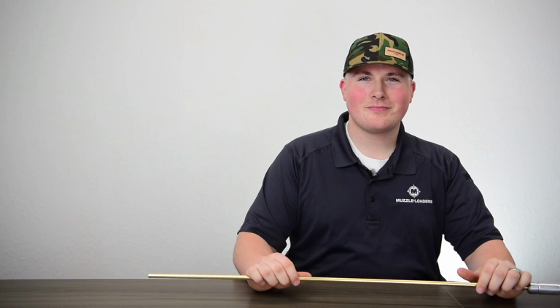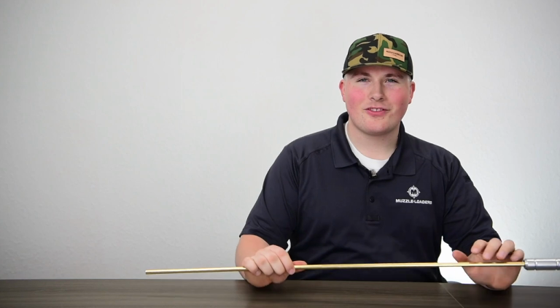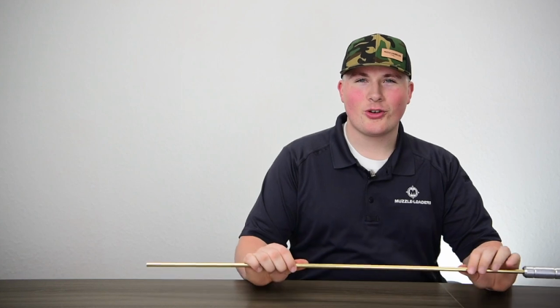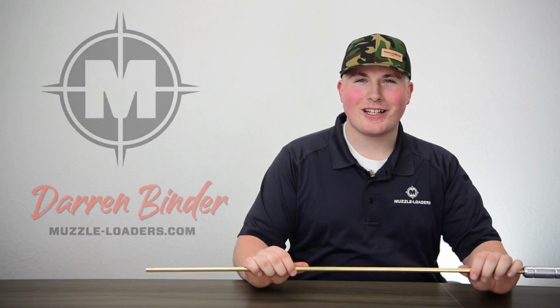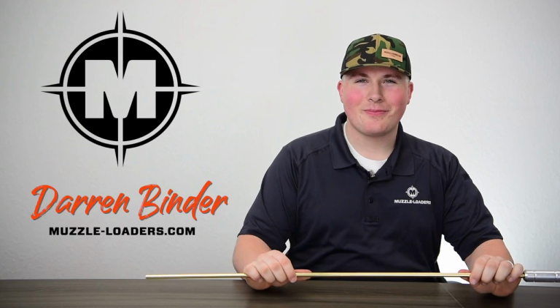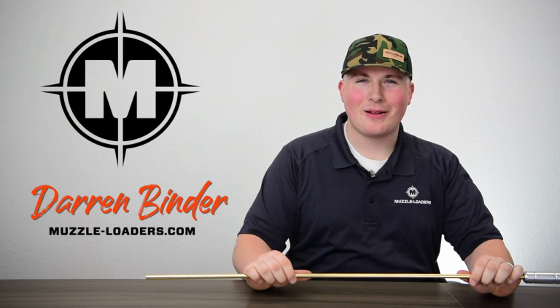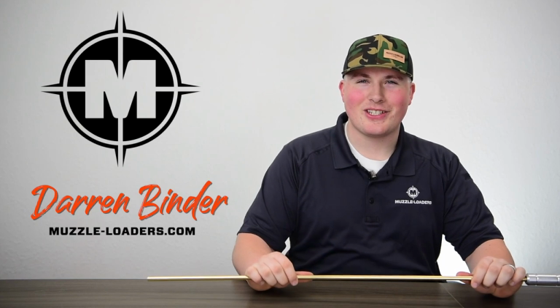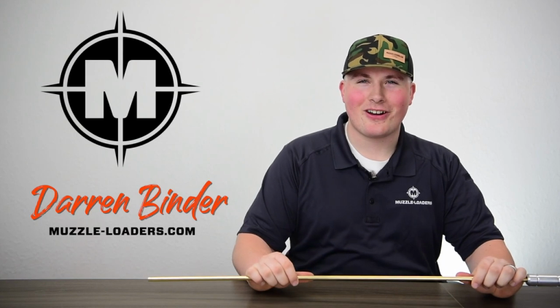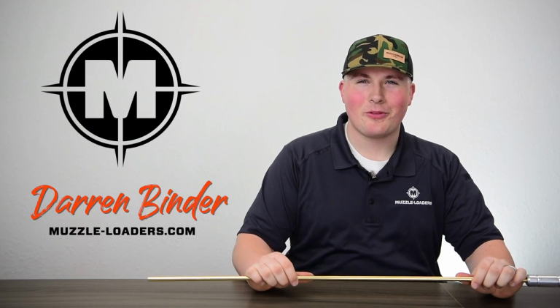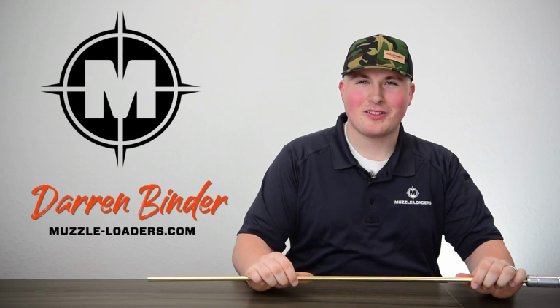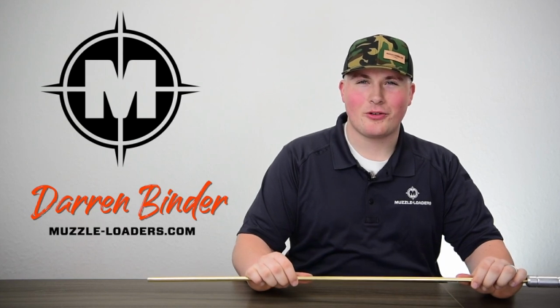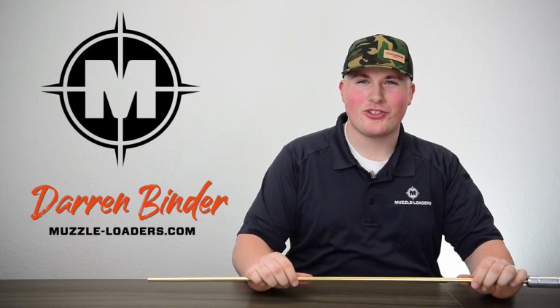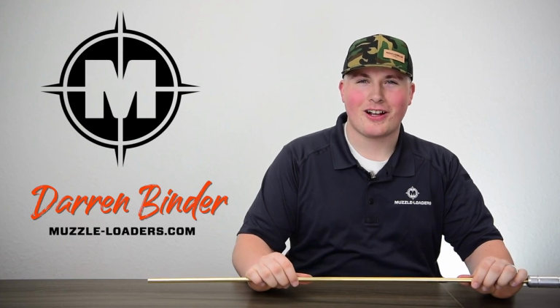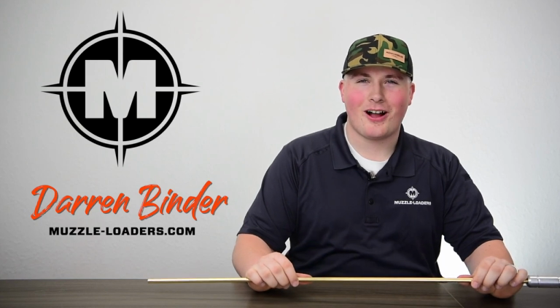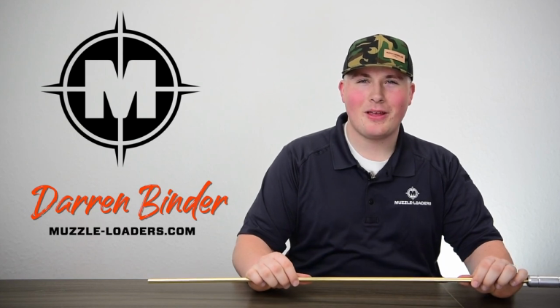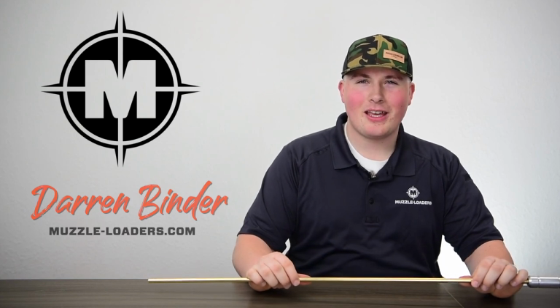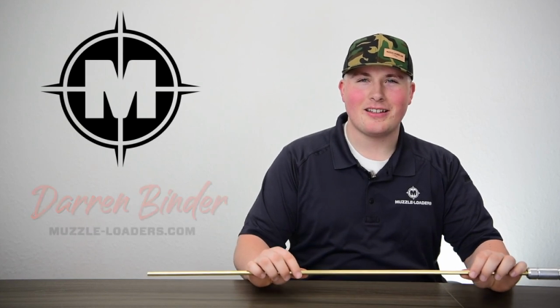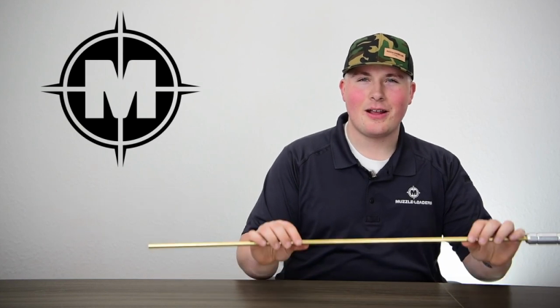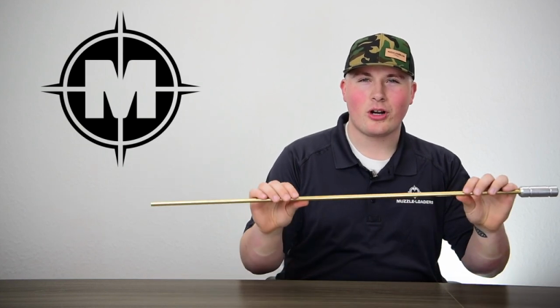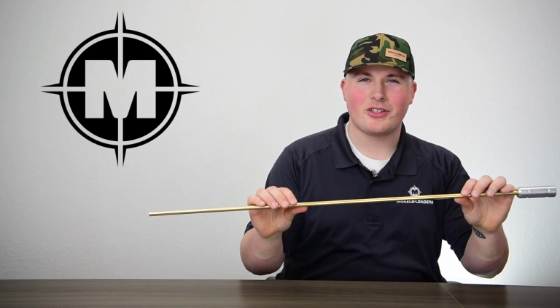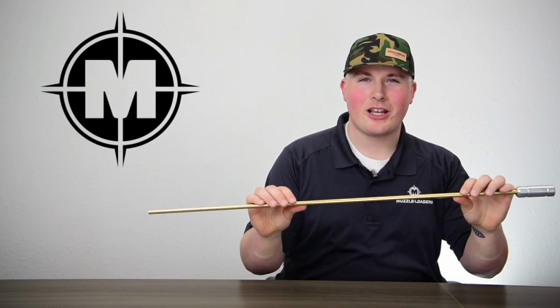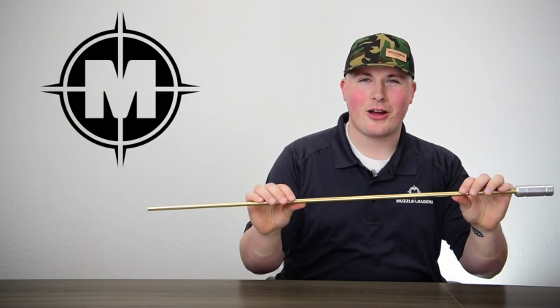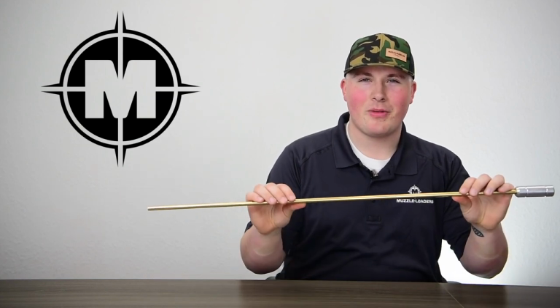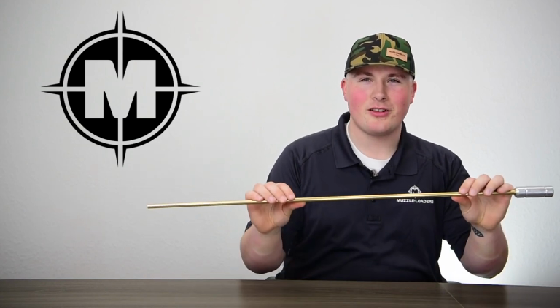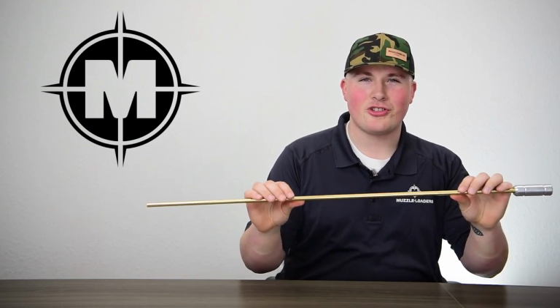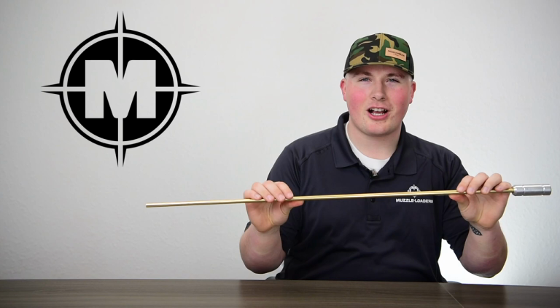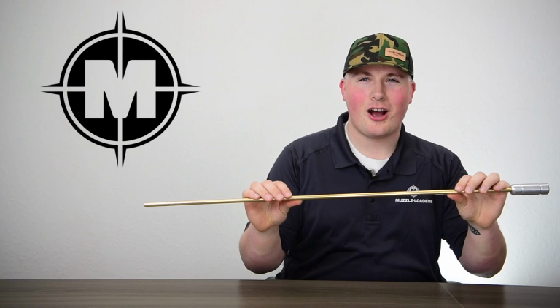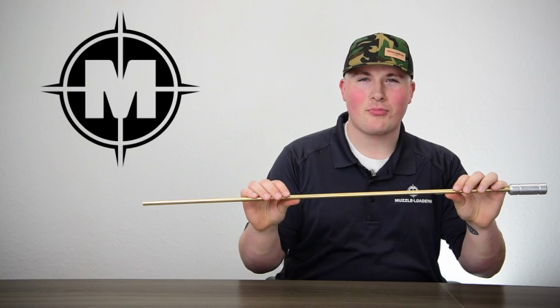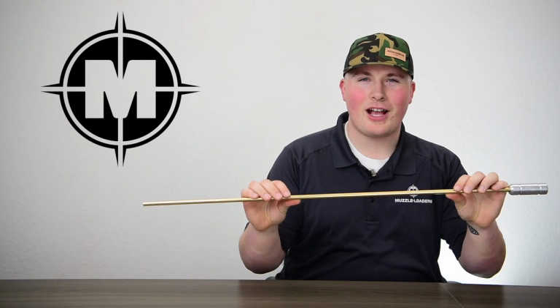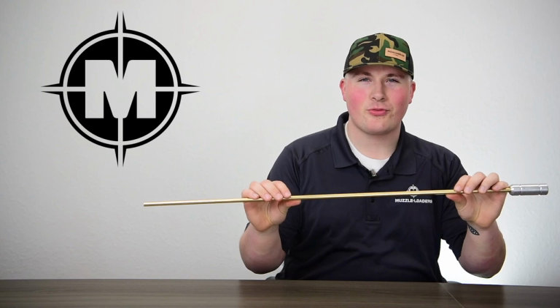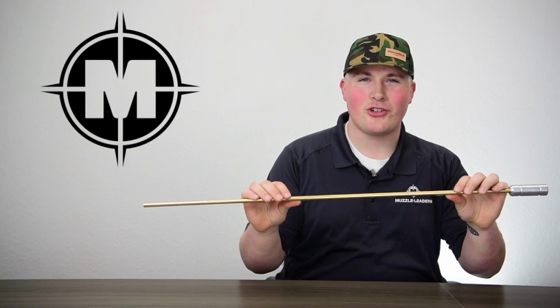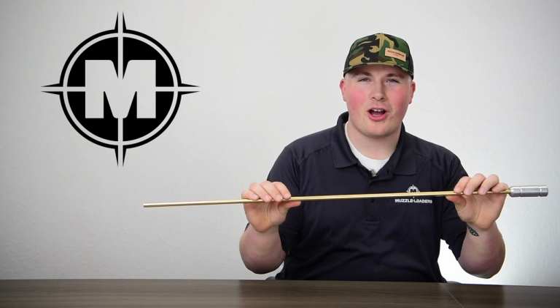Thanks for joining us. My name is Darren. I'm with Muzzleloaders.com and today we're going to be talking about our Muzzleloaders.com brass range rod.